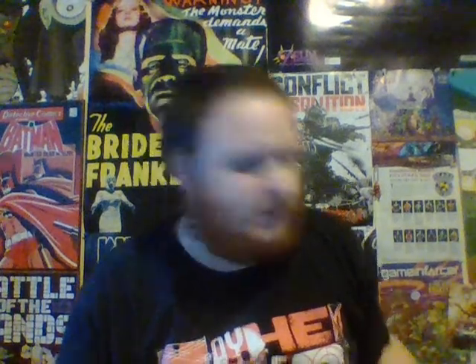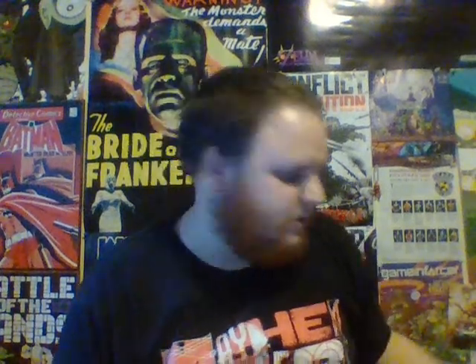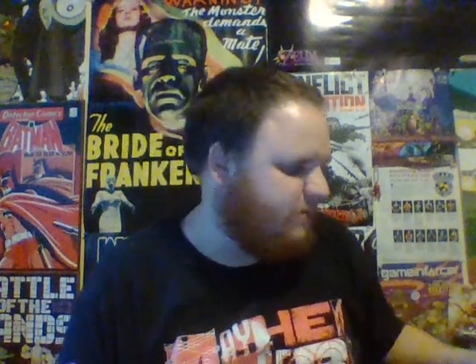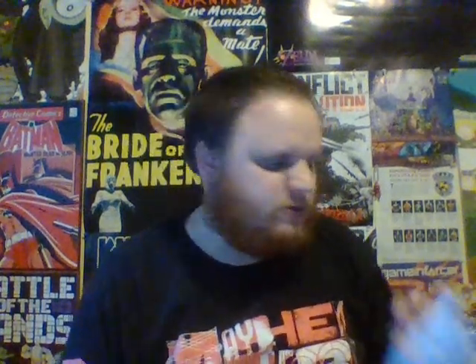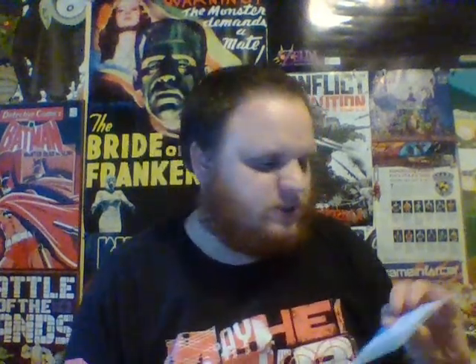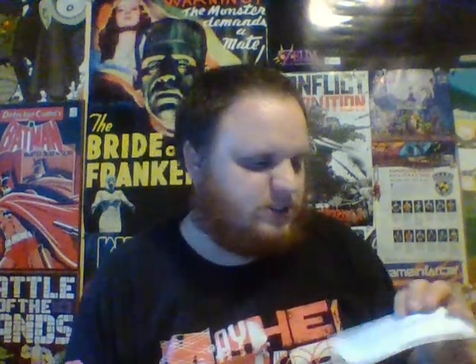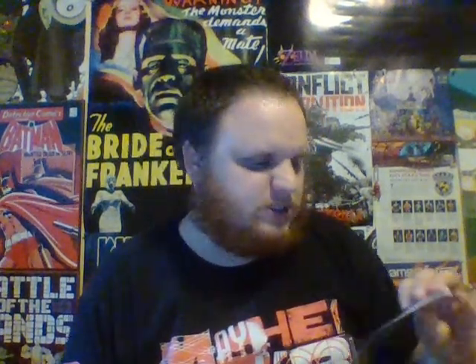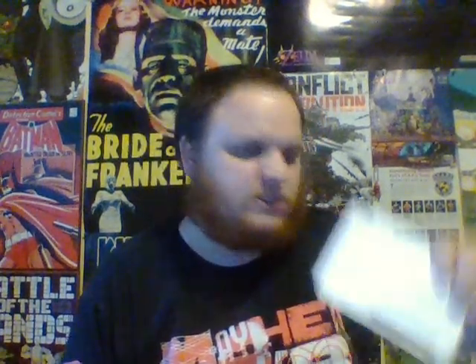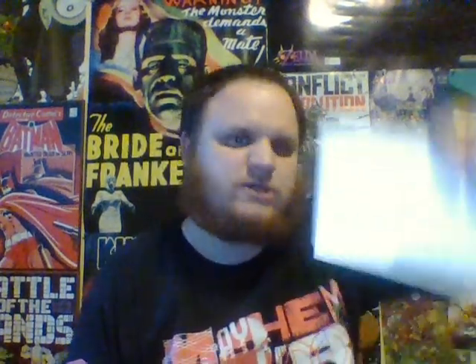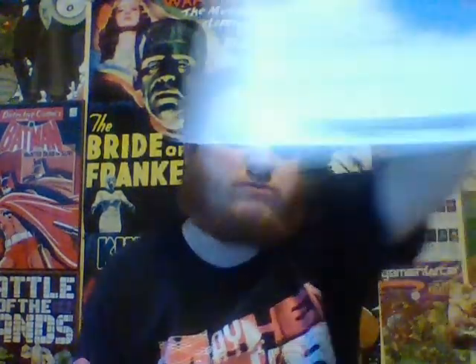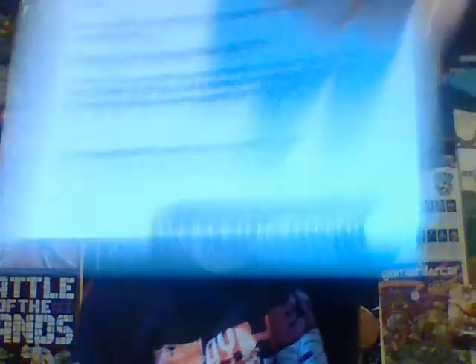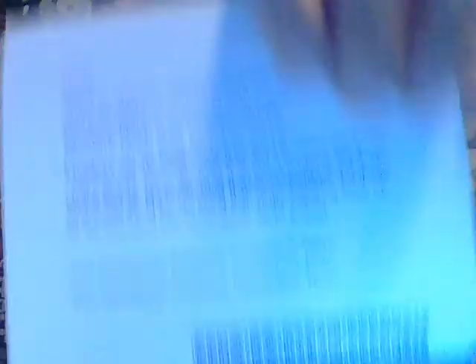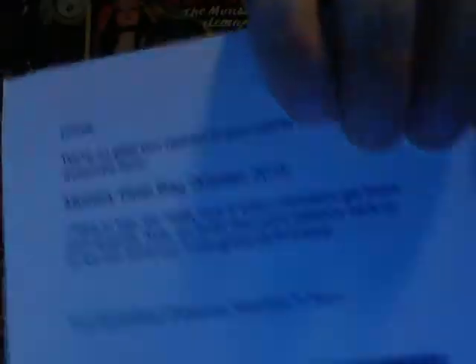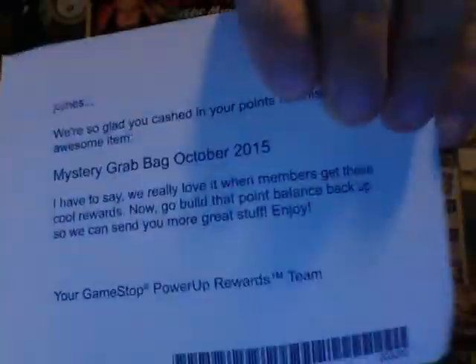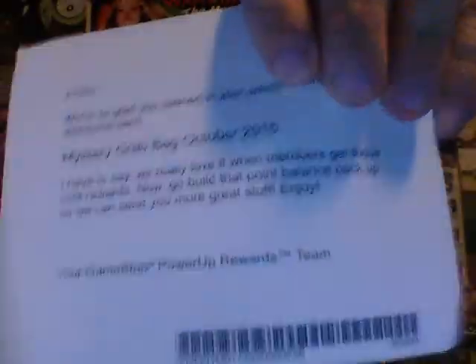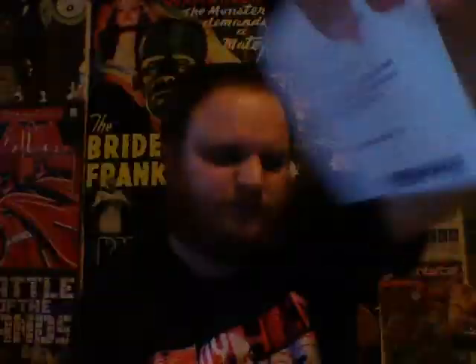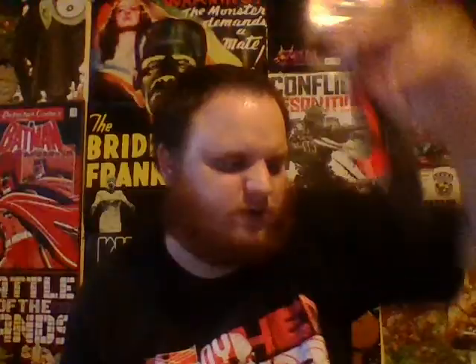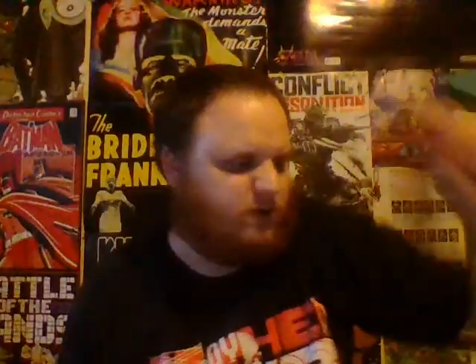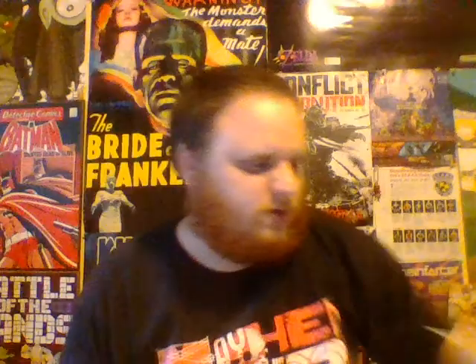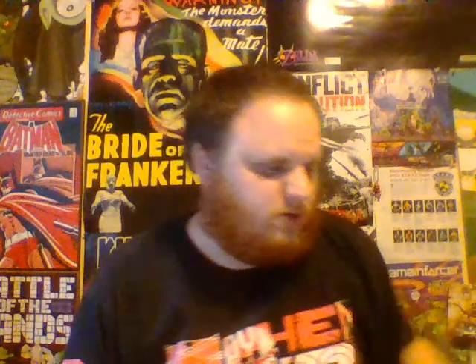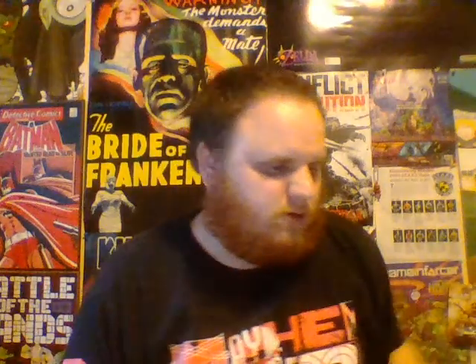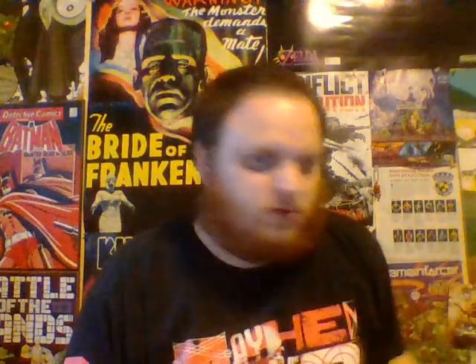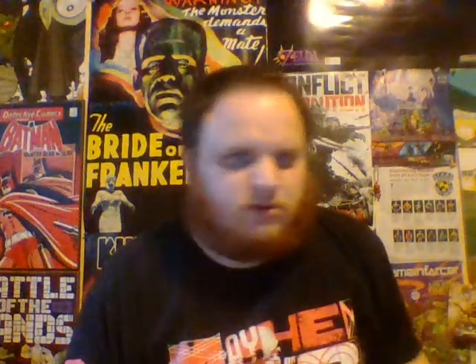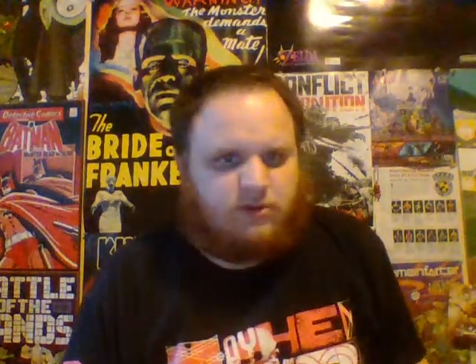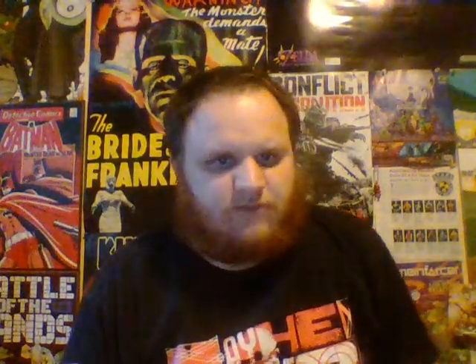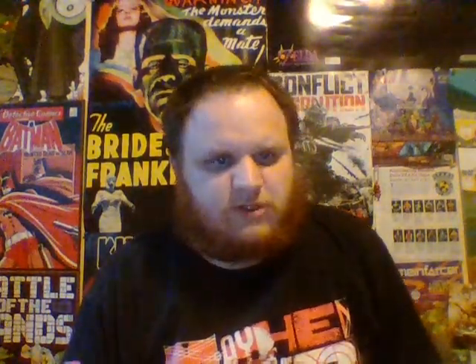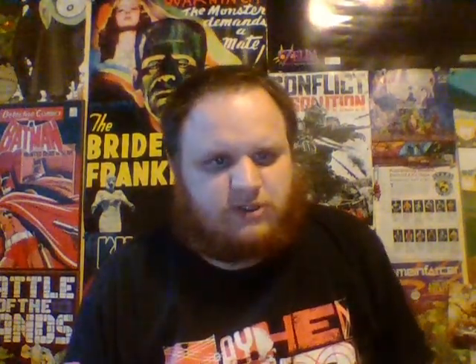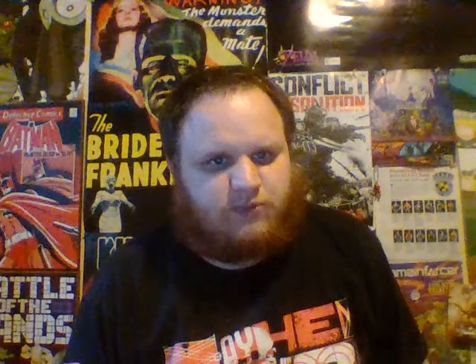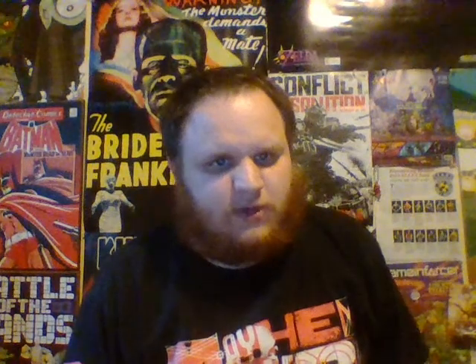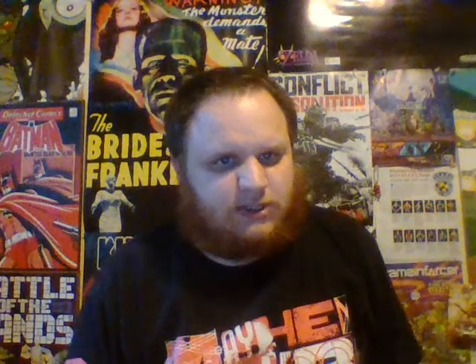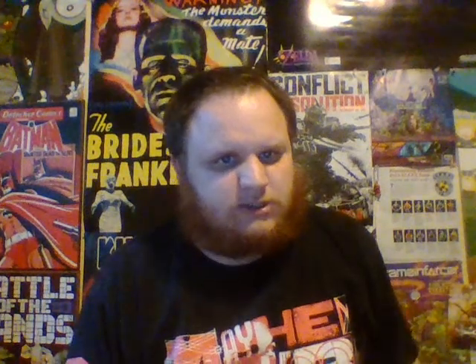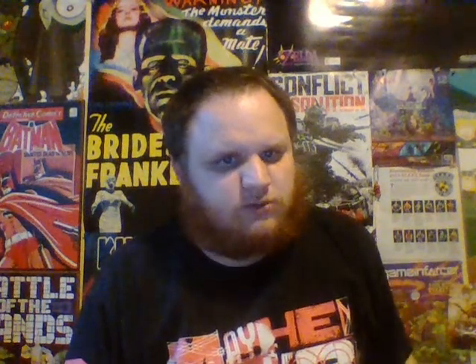Super hyped for Battlefront — I'll play the demo. Thanks for giving us your points.